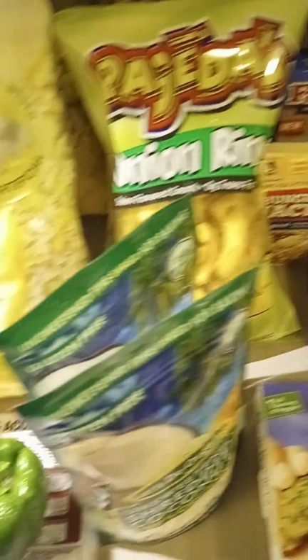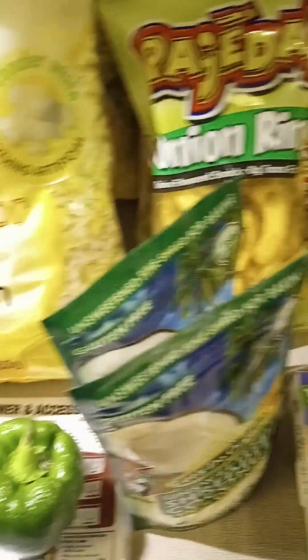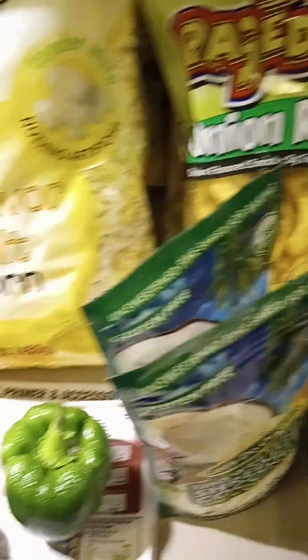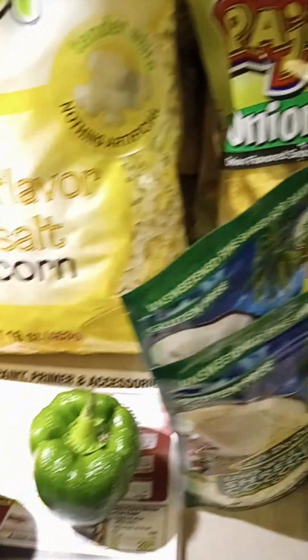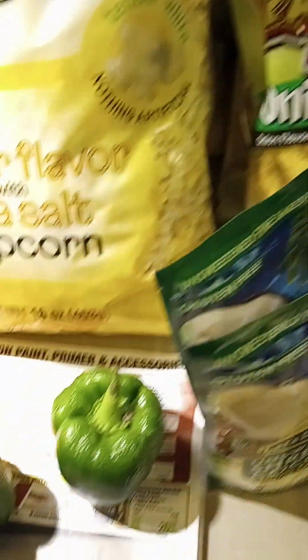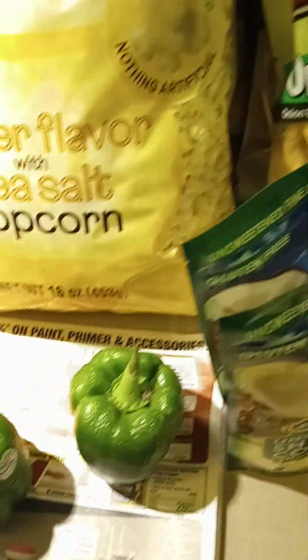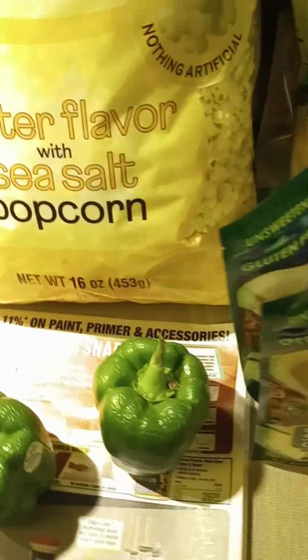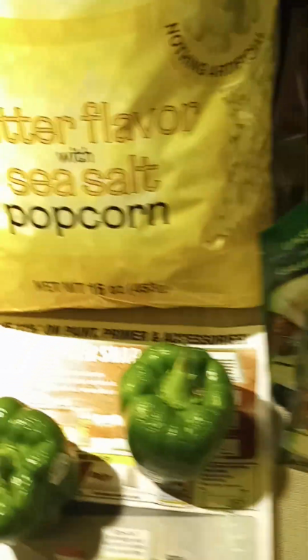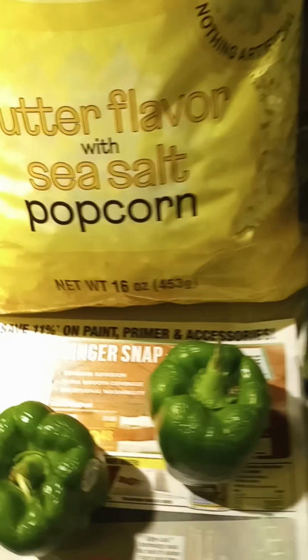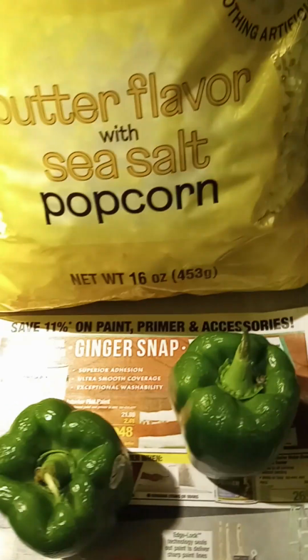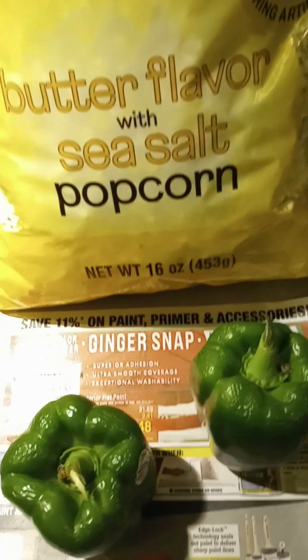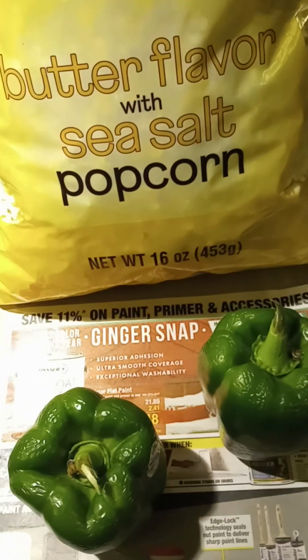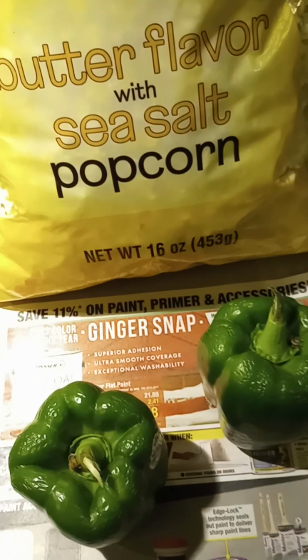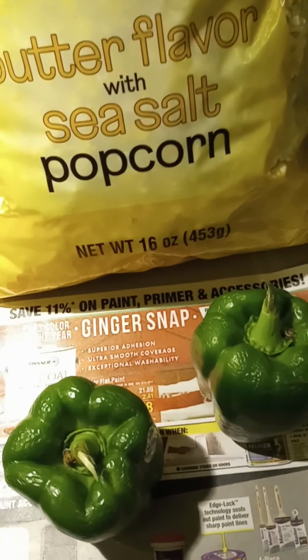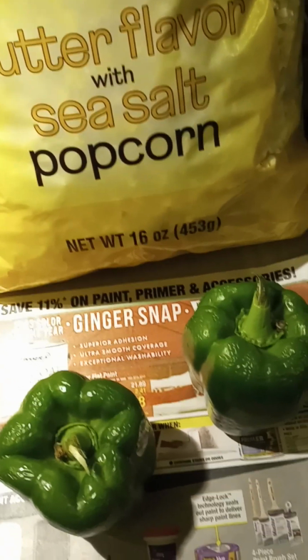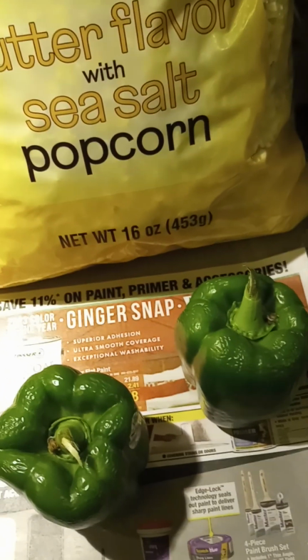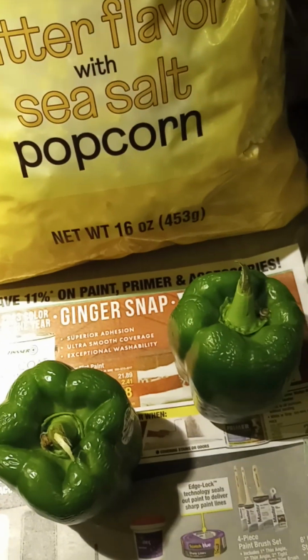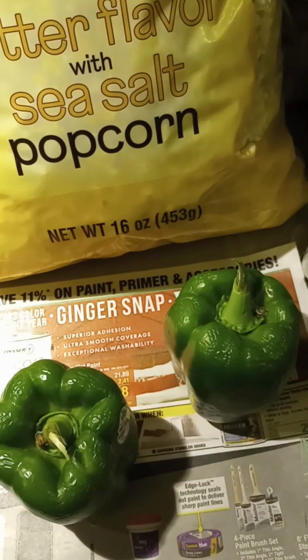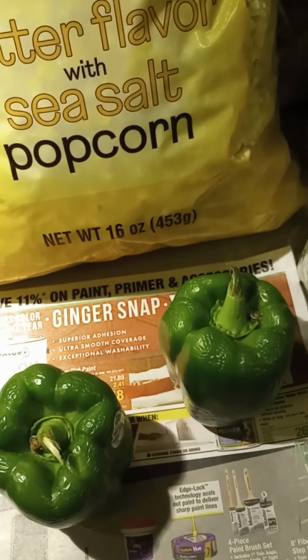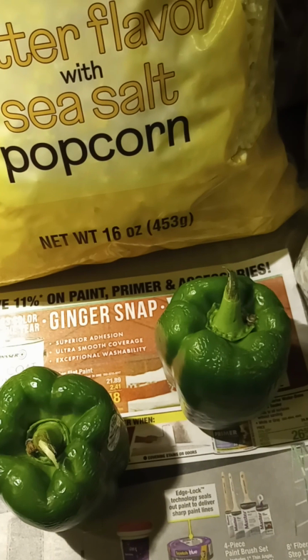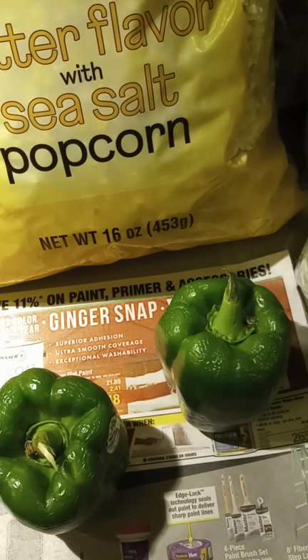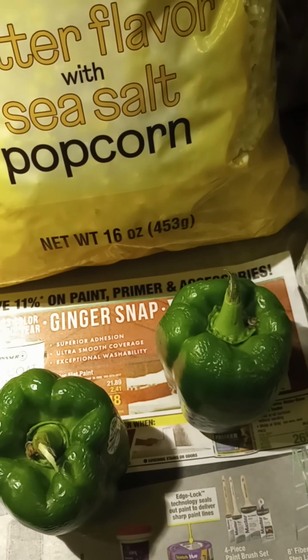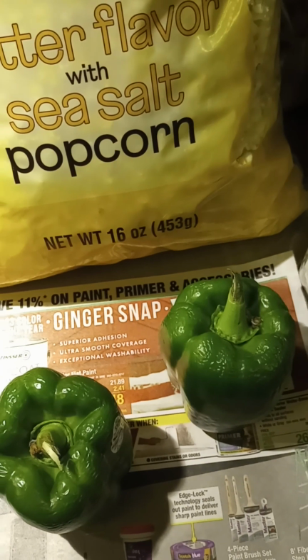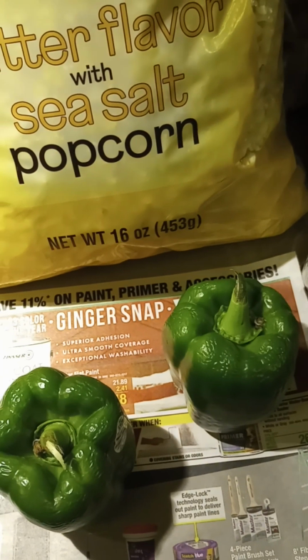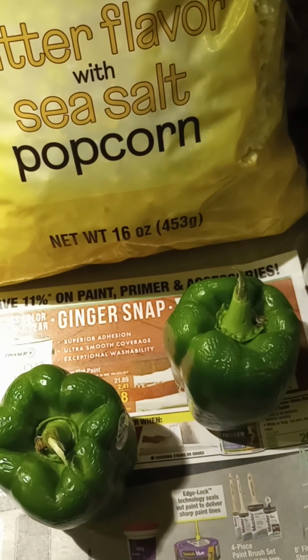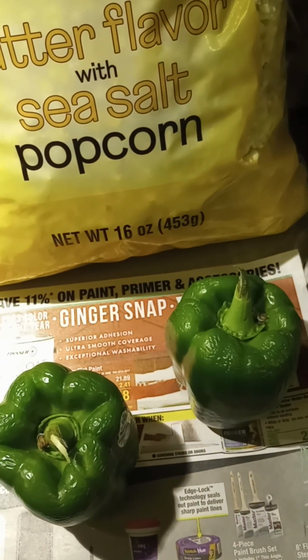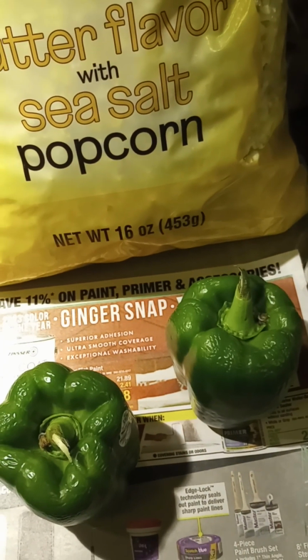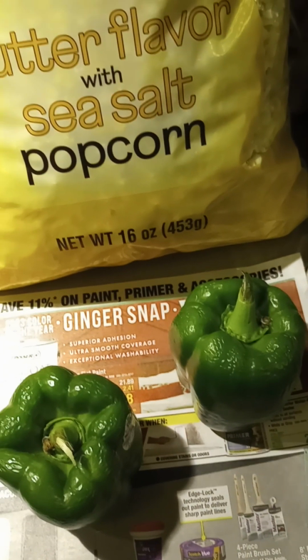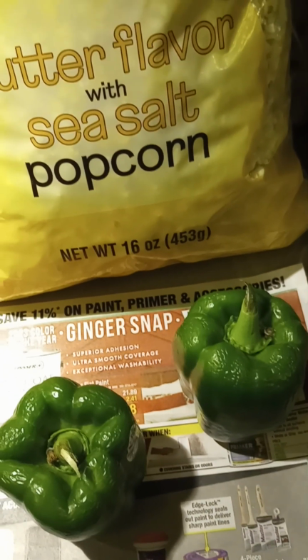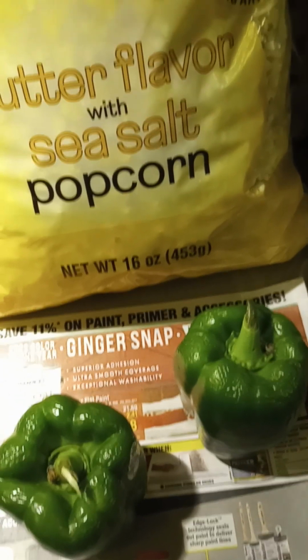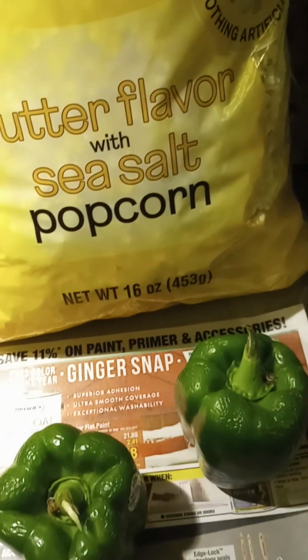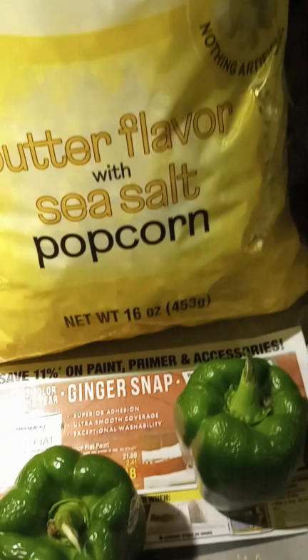I got two of the green bell peppers because they were two for a dollar. I'll probably make some stuffed peppers with those.